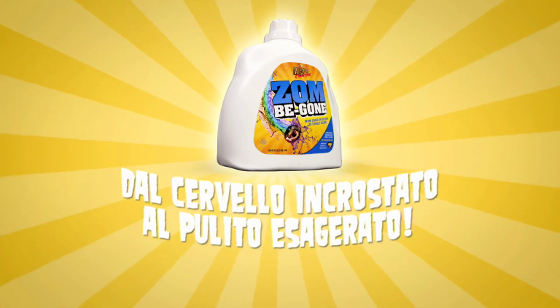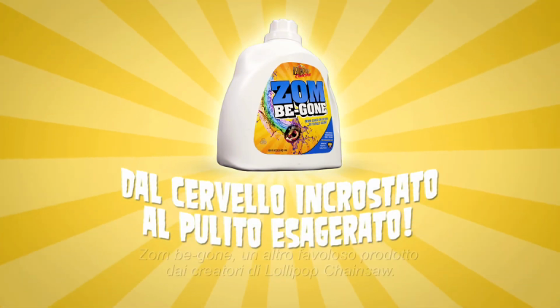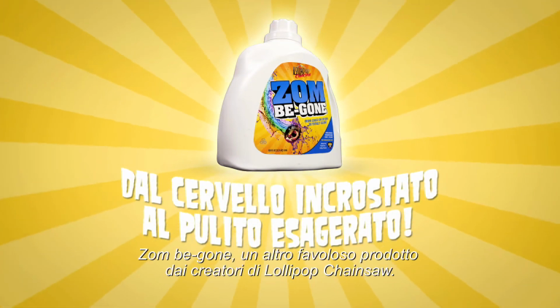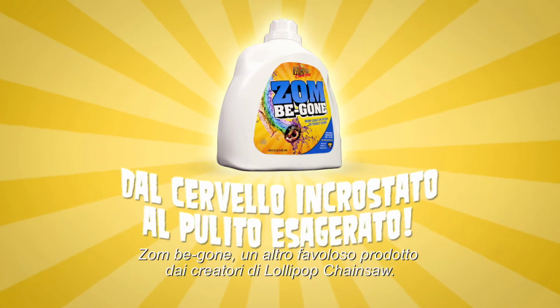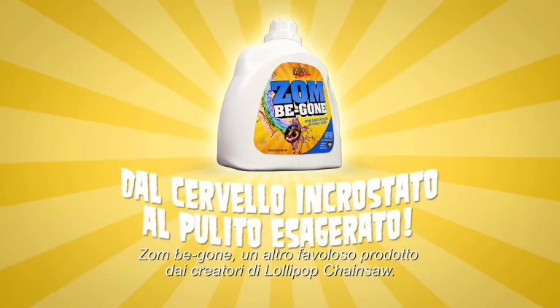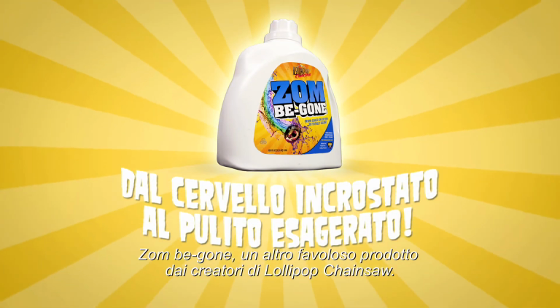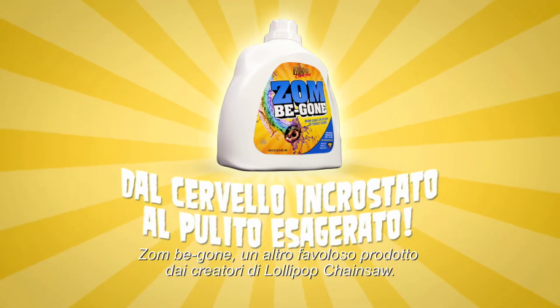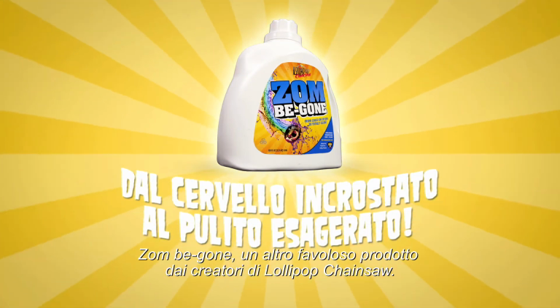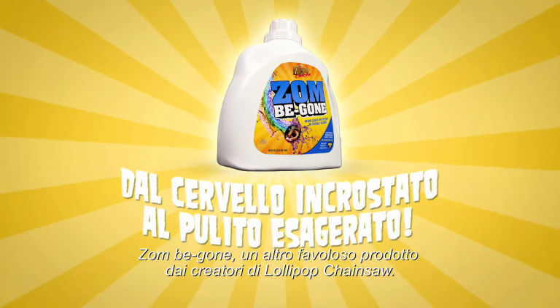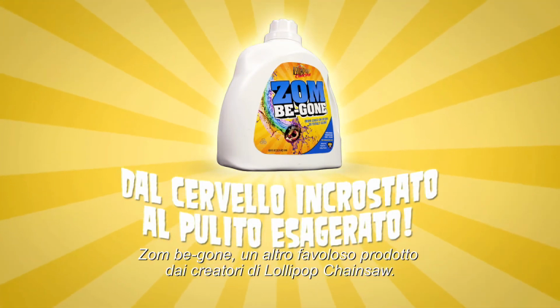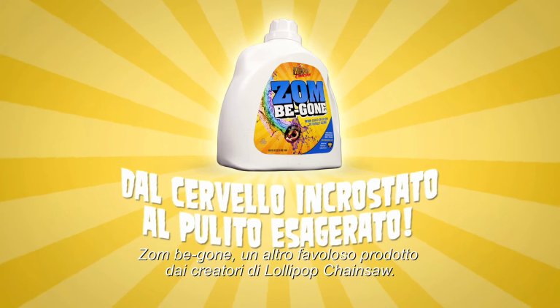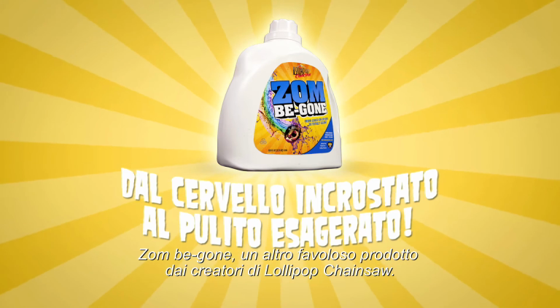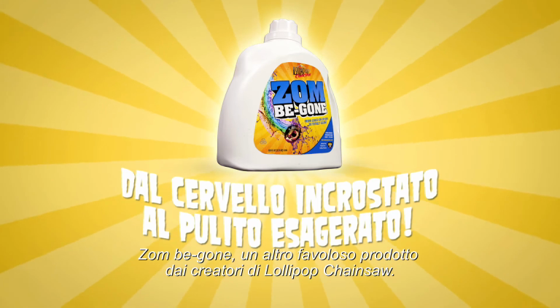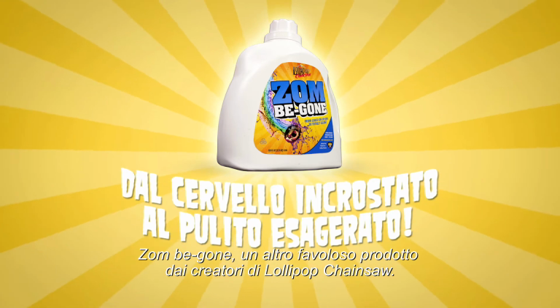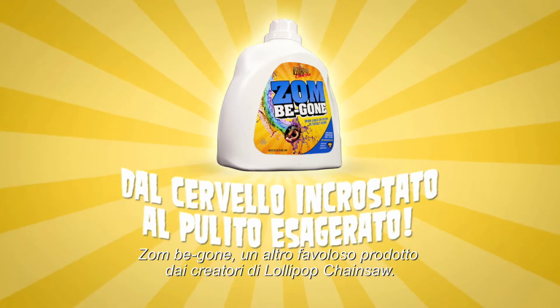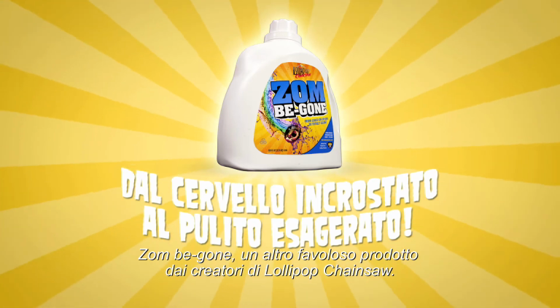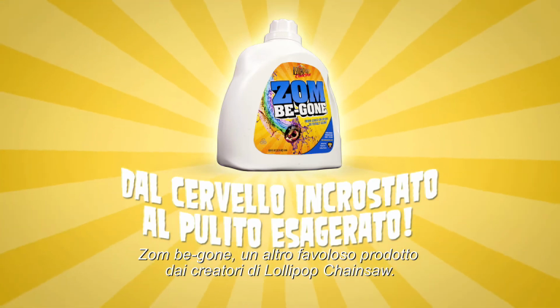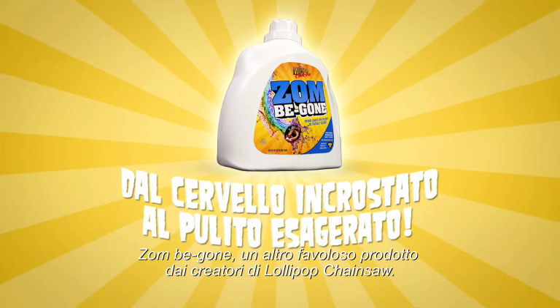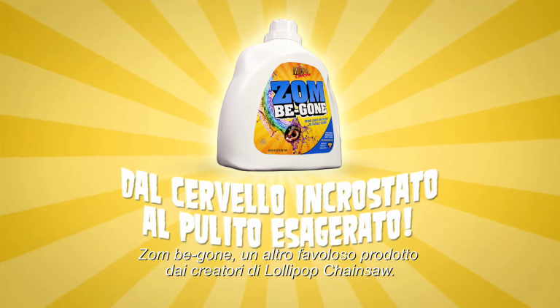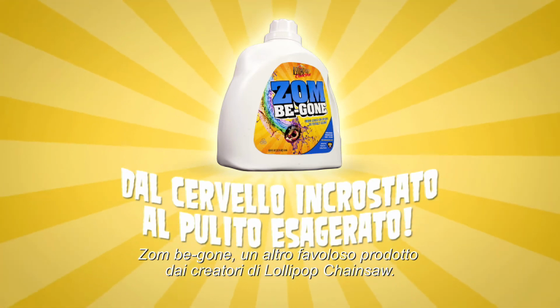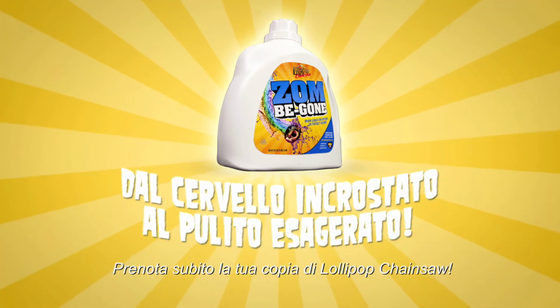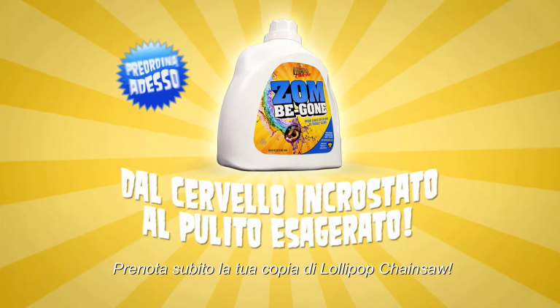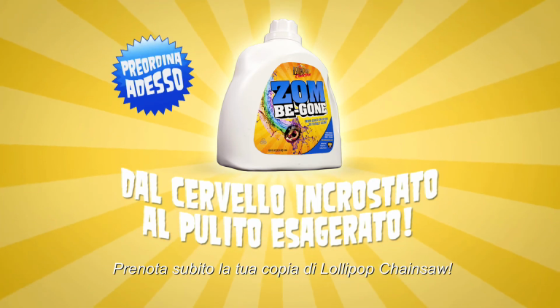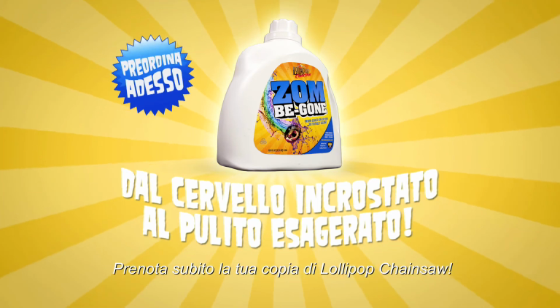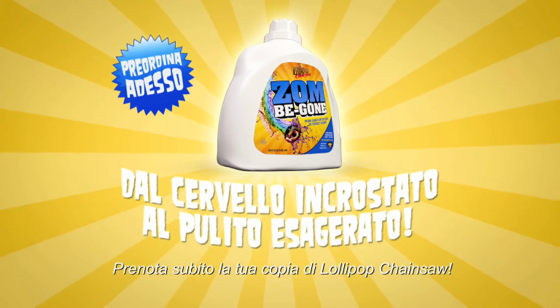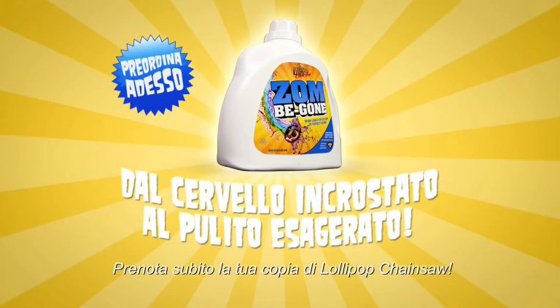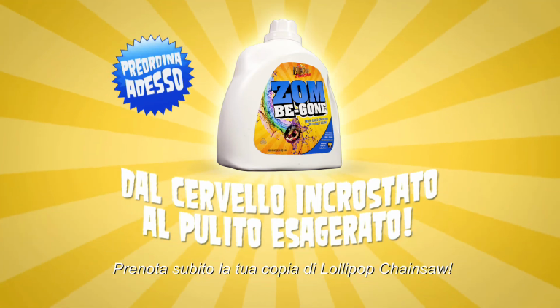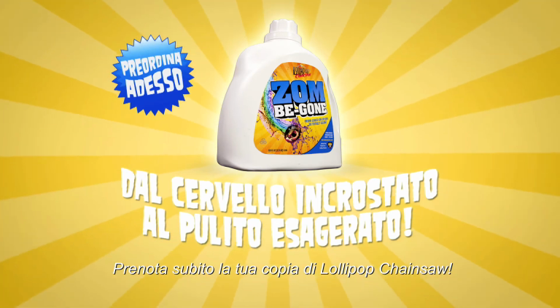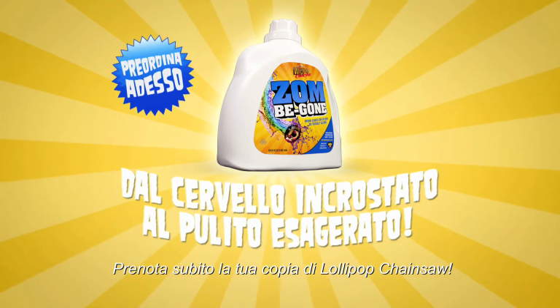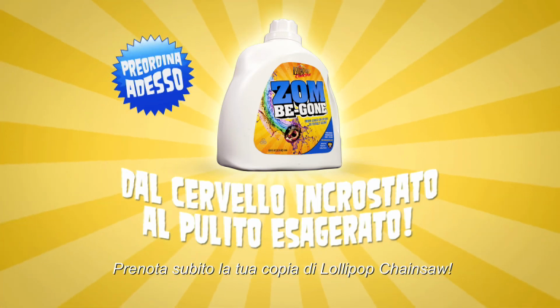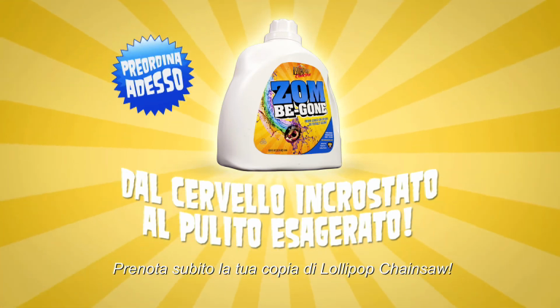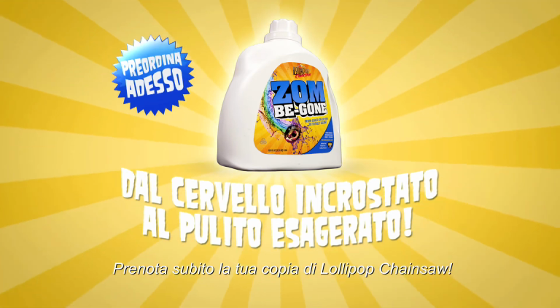Zombie Gone — another great product from the makers of Lollipop Chainsaw. Pre-order your copy of Lollipop Chainsaw now.